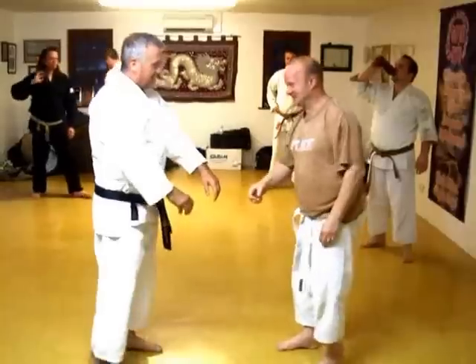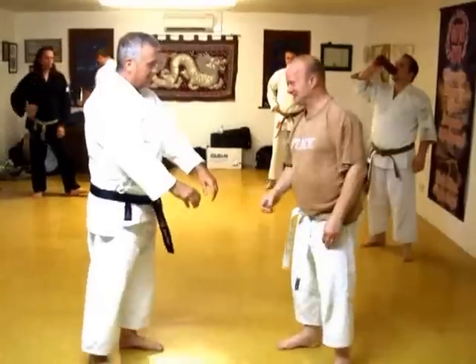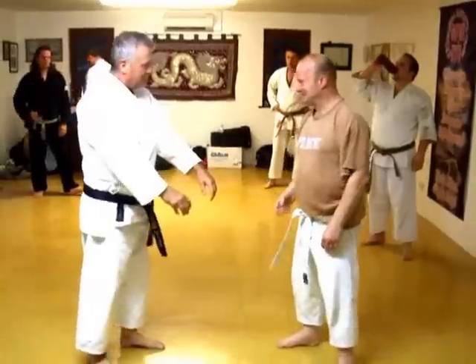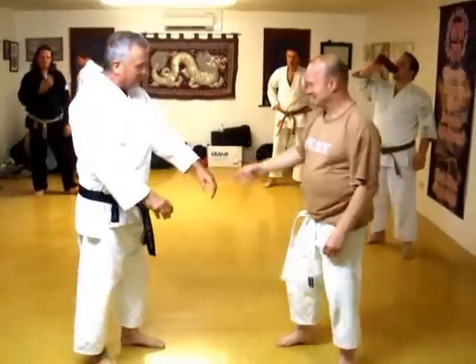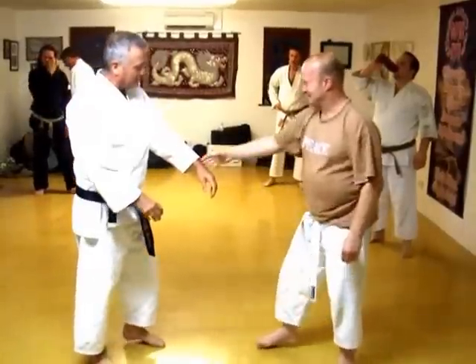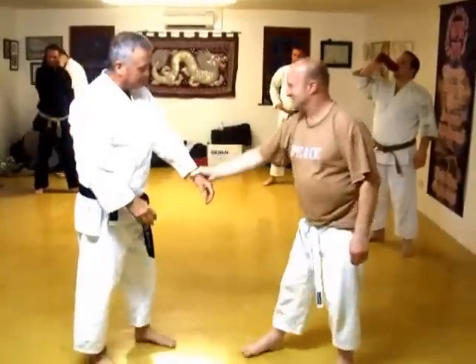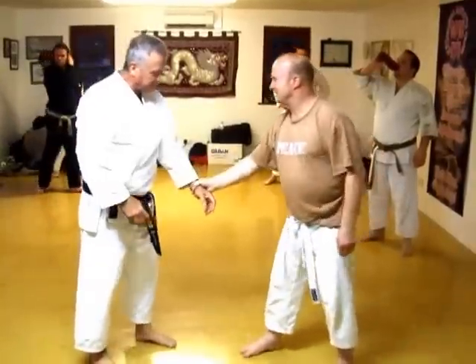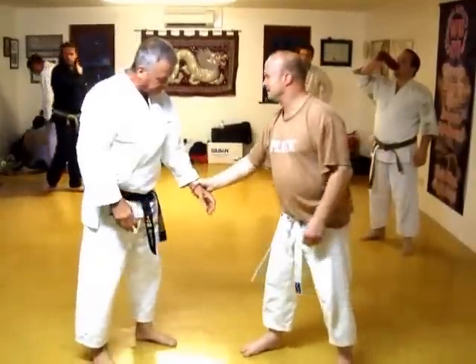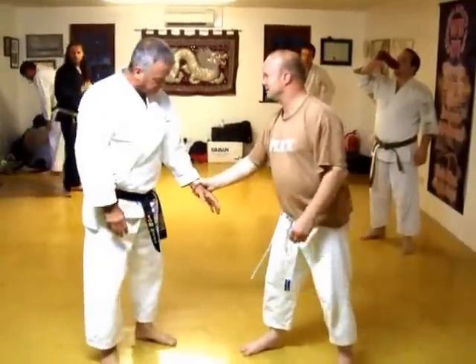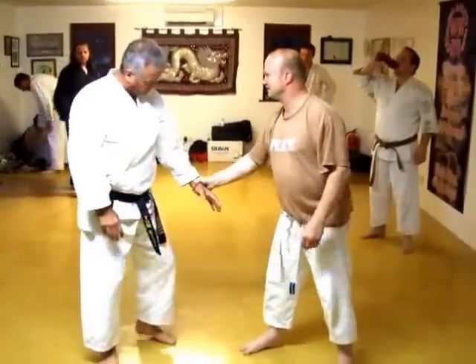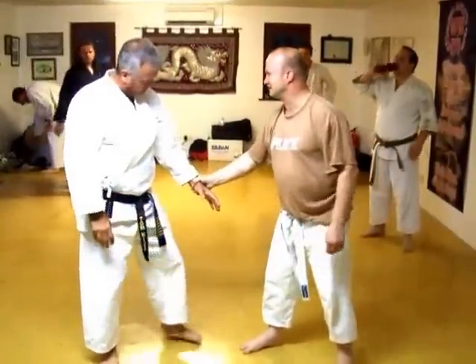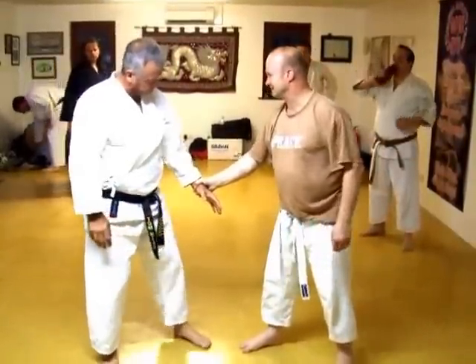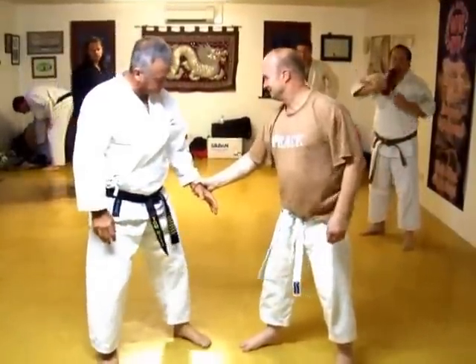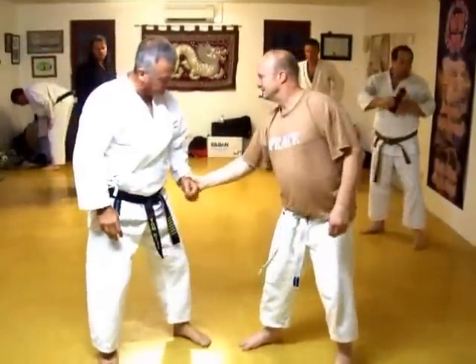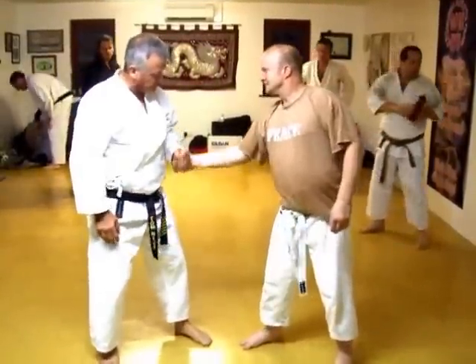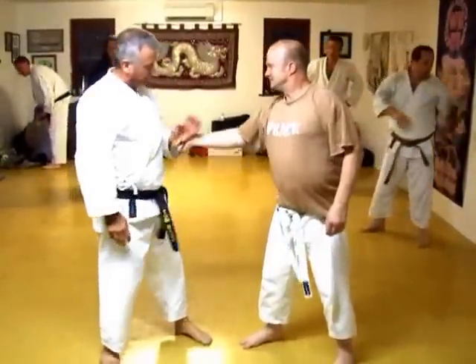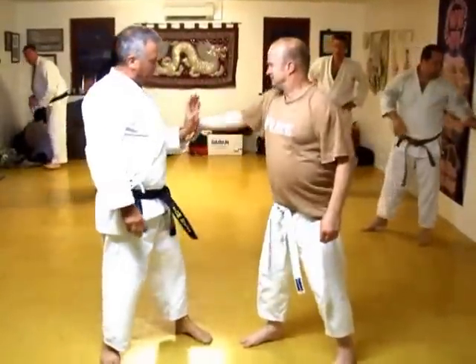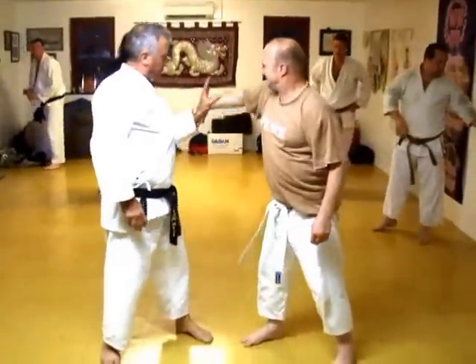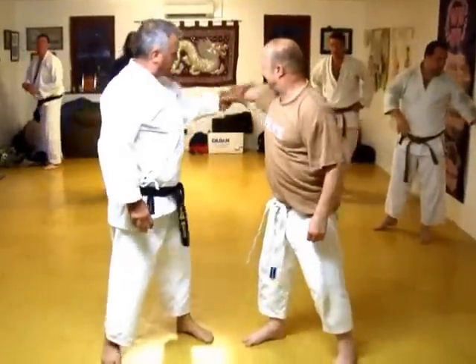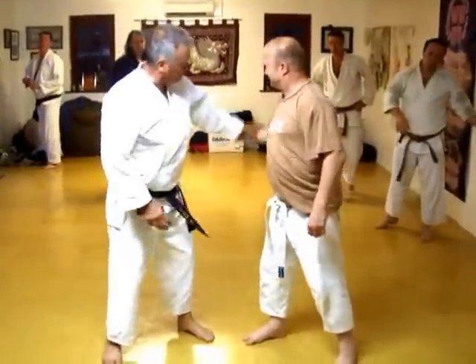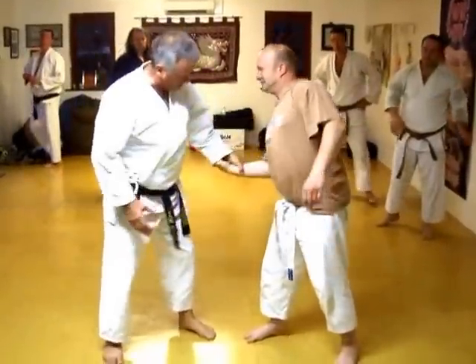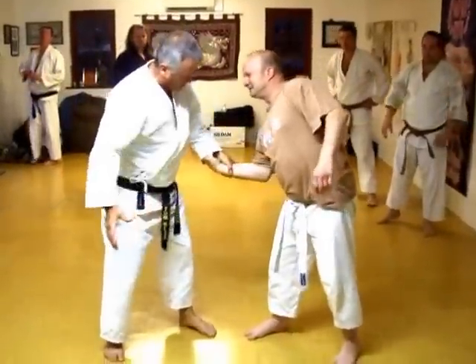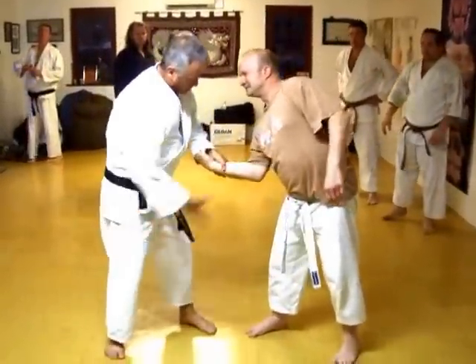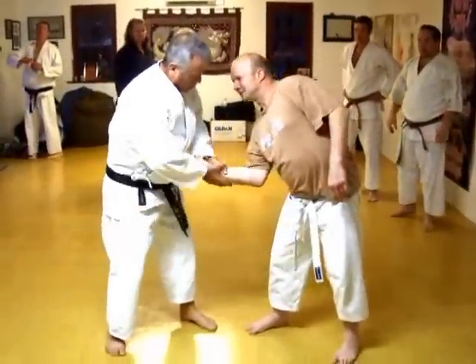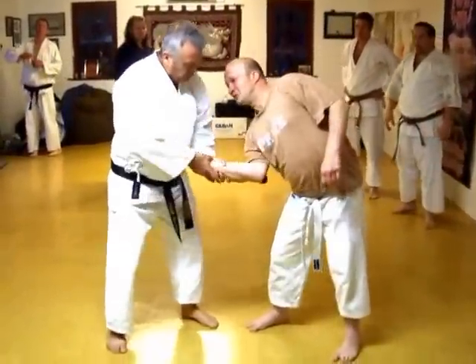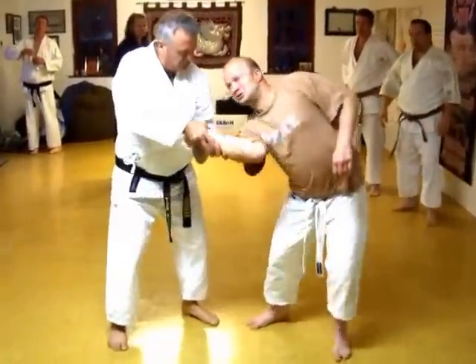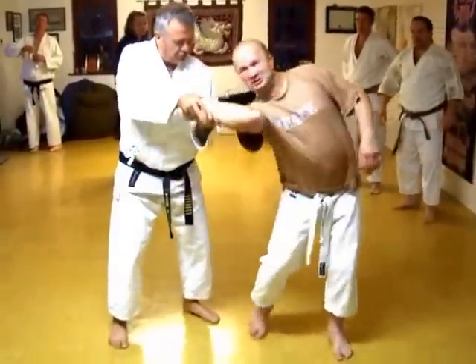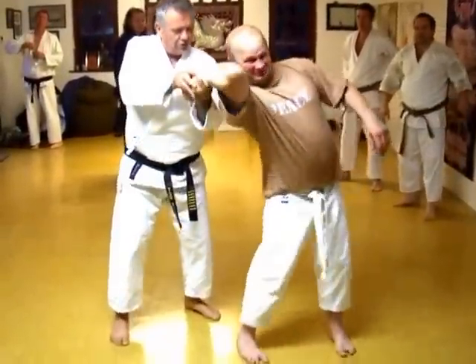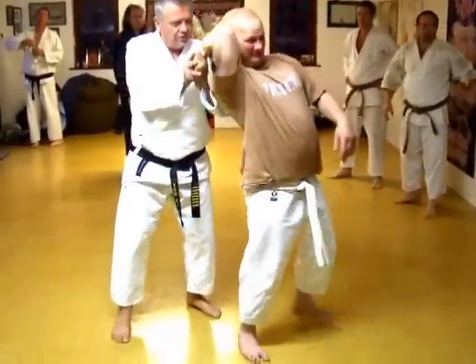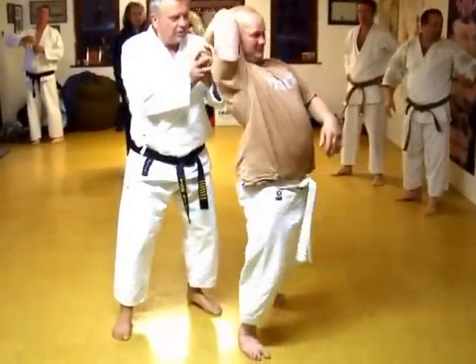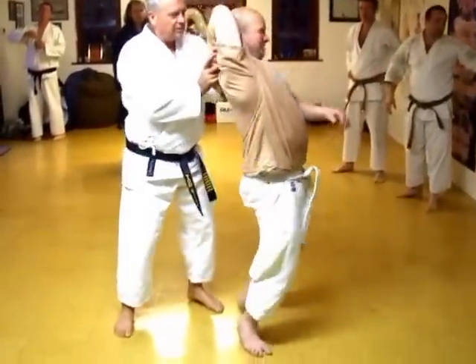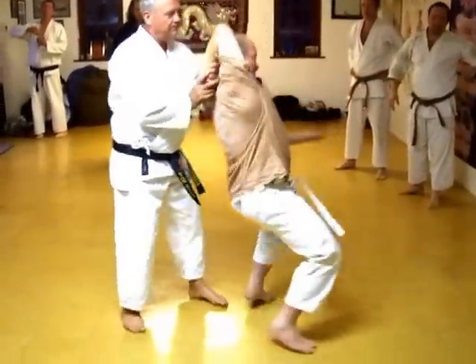Ok, grab that. Turn, grip, hold, turn, press.